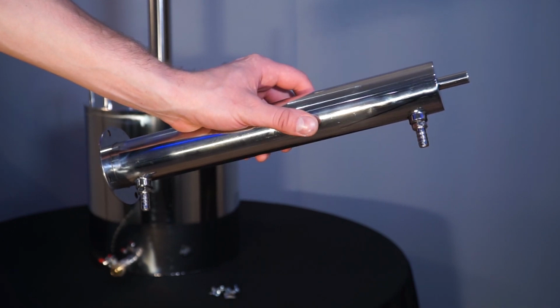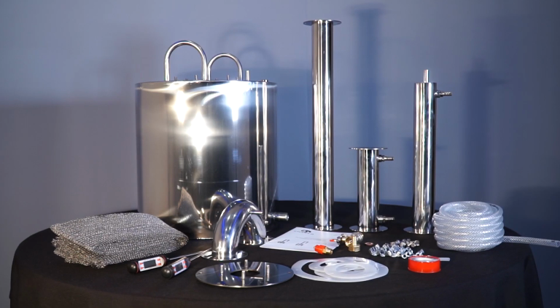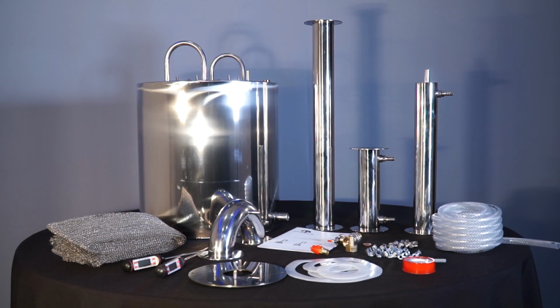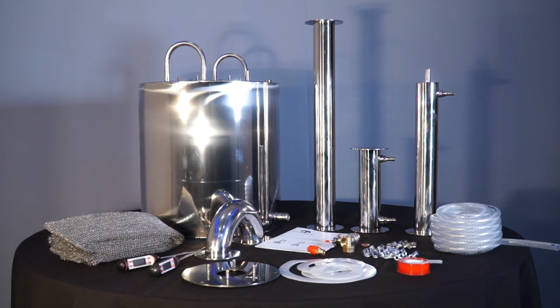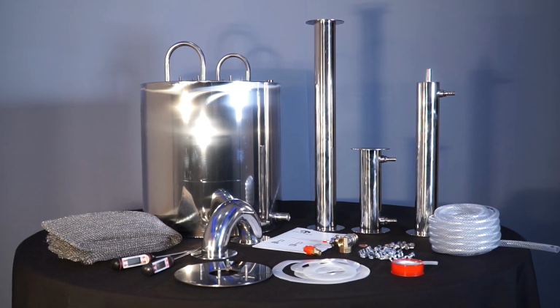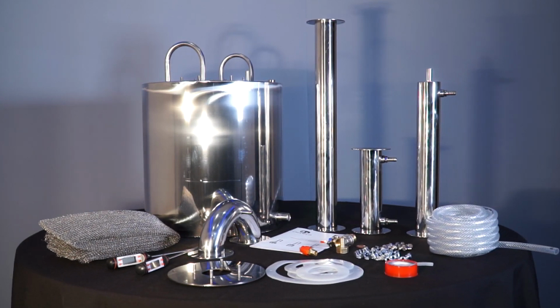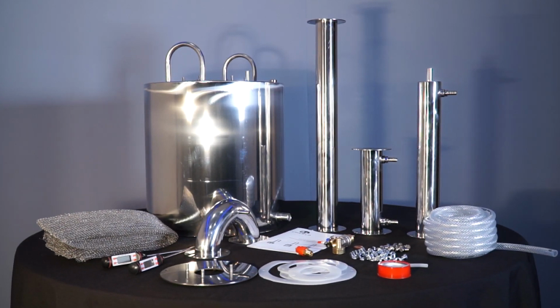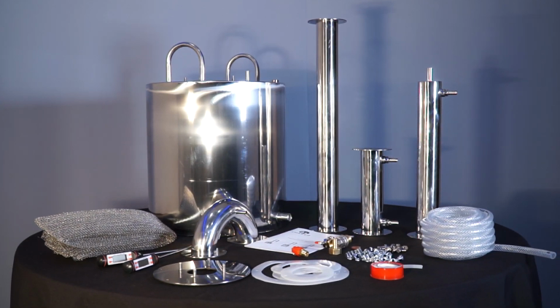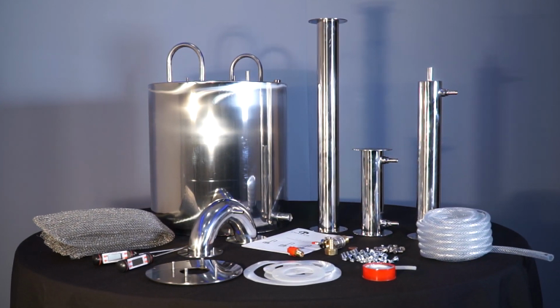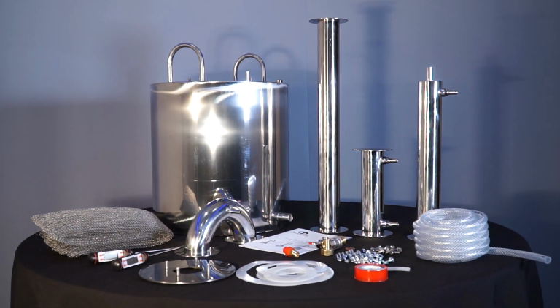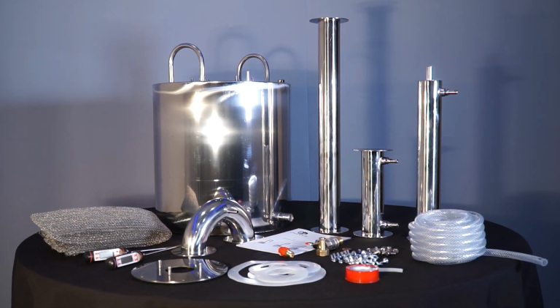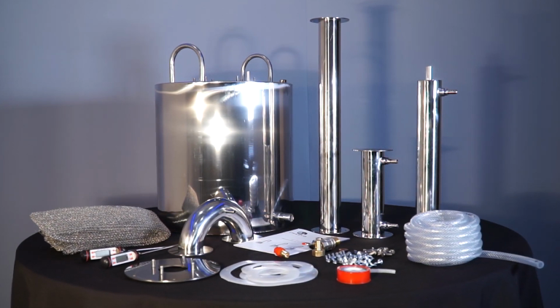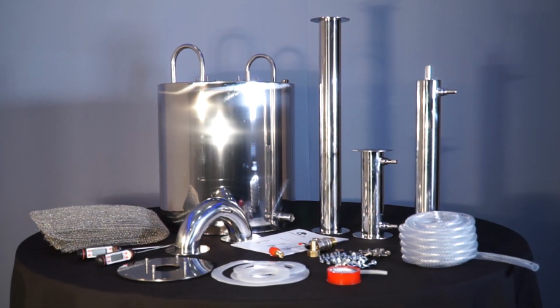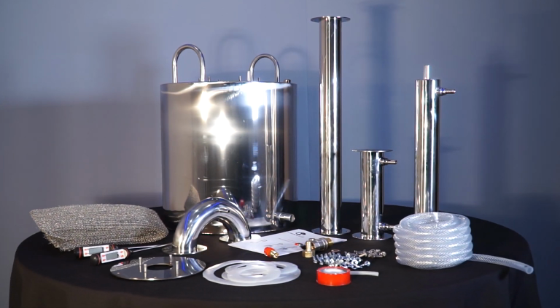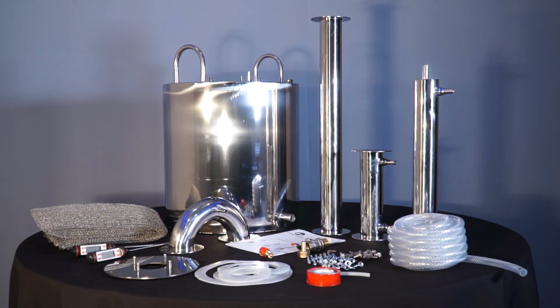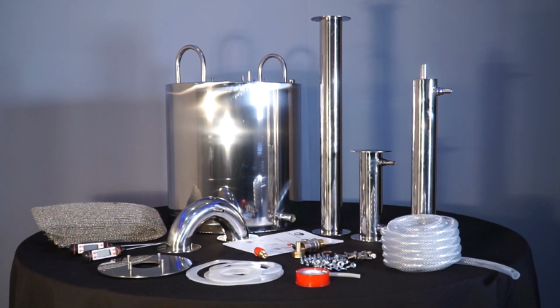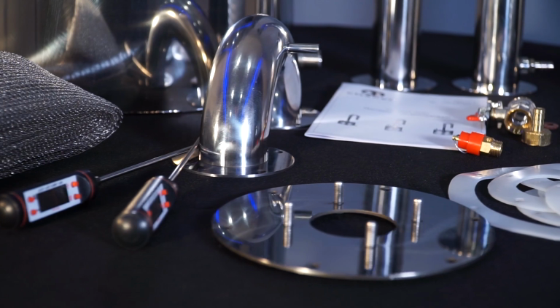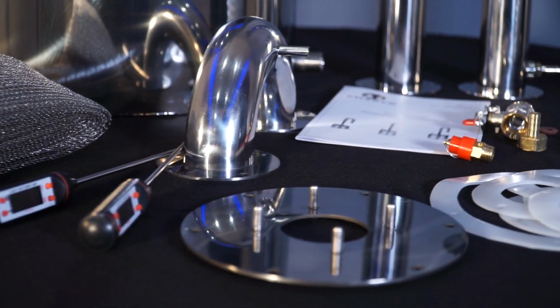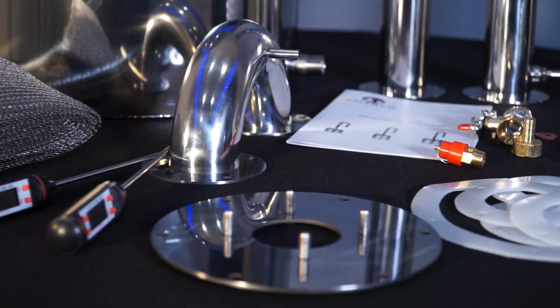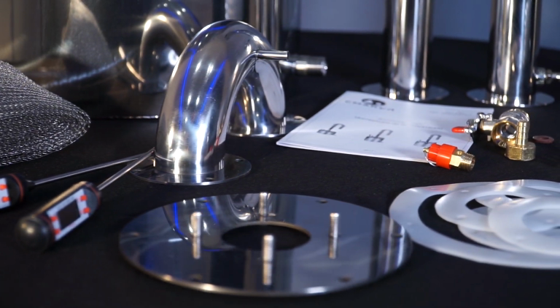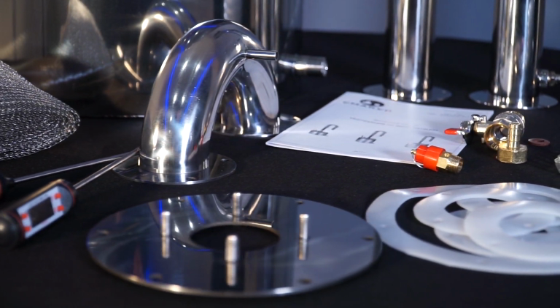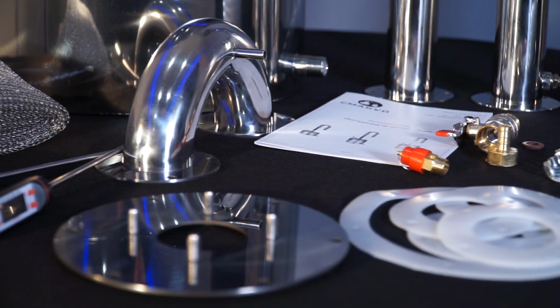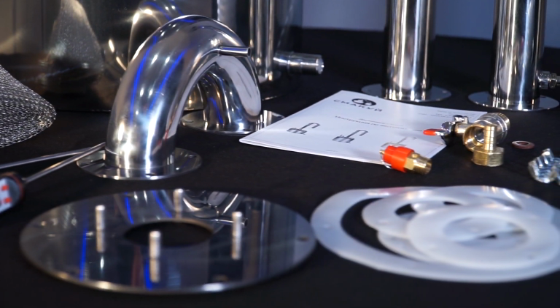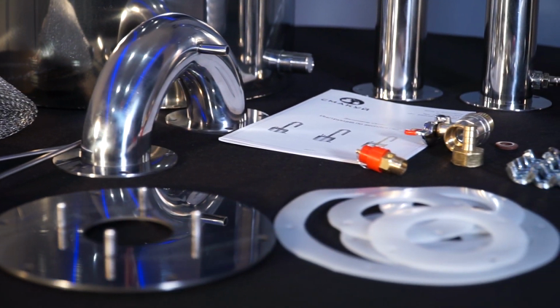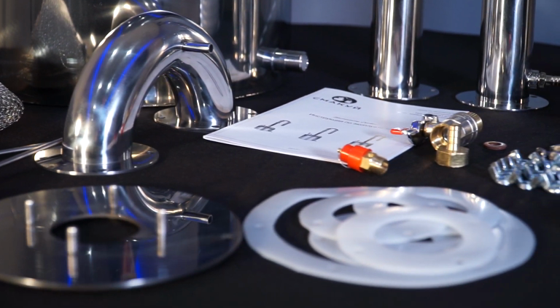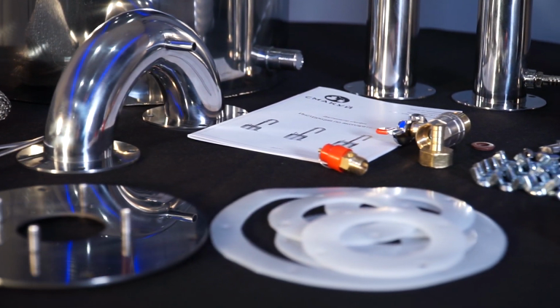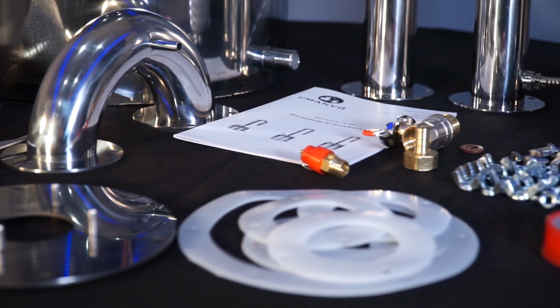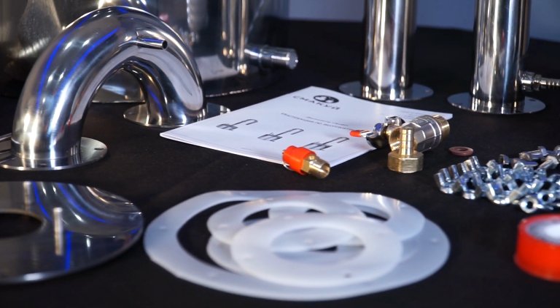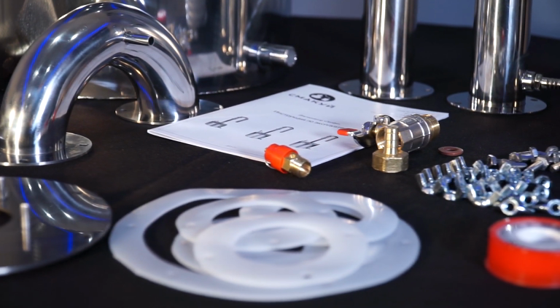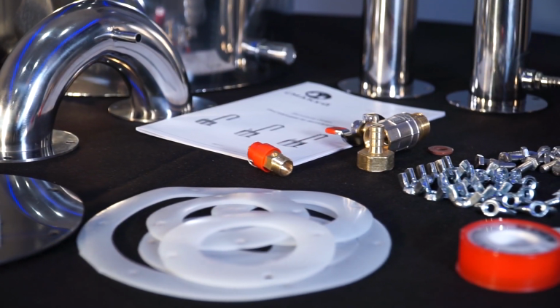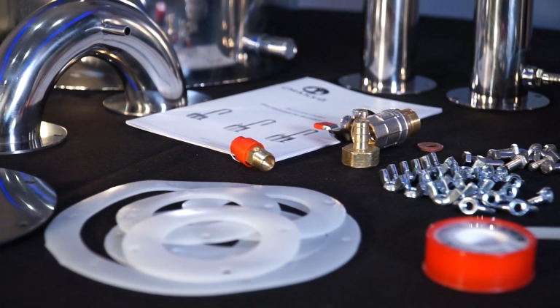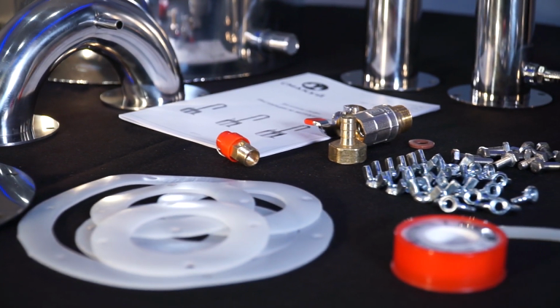Now you can see the full kit of our distiller. There are silicone gaskets, hose, thermometers, and other details.